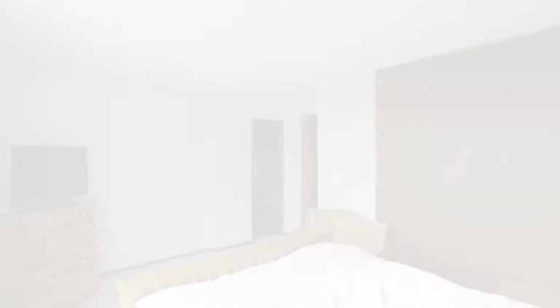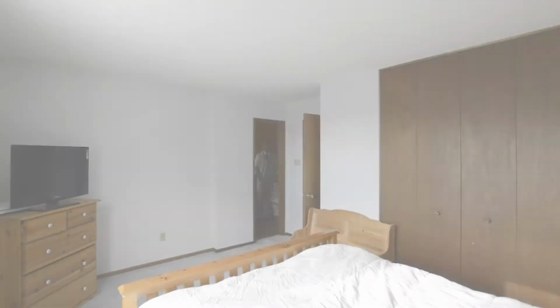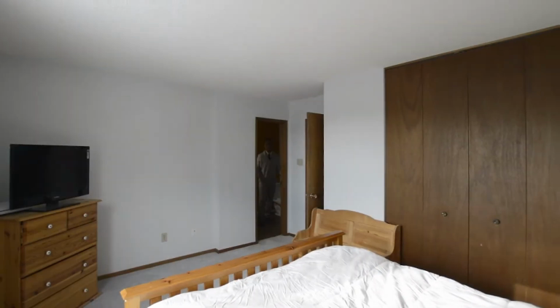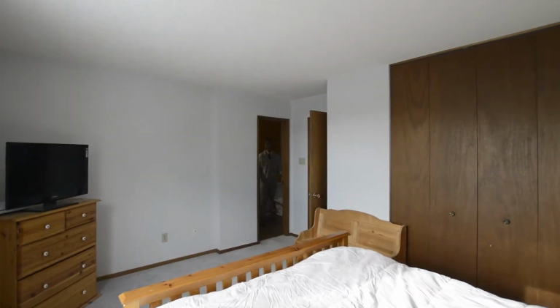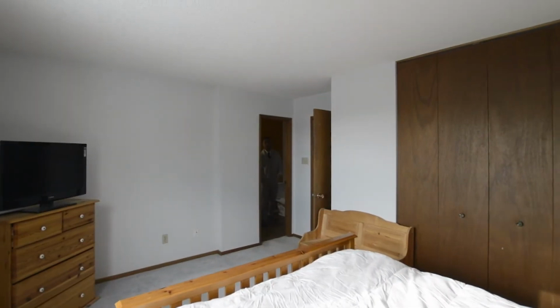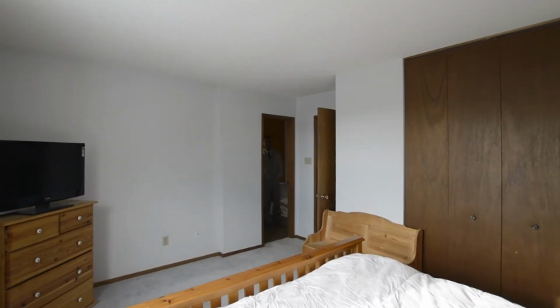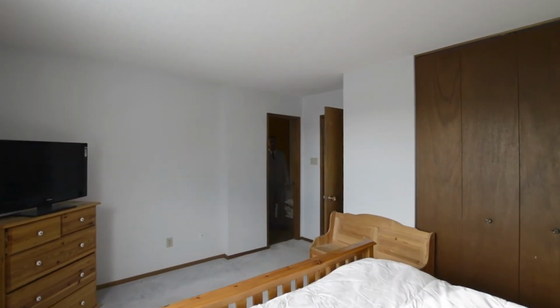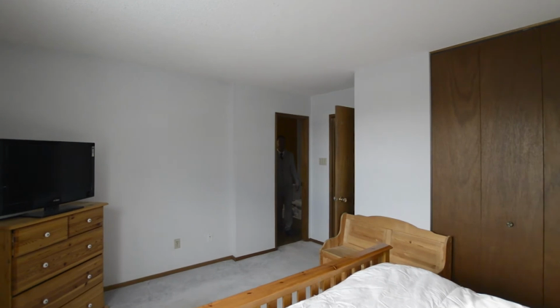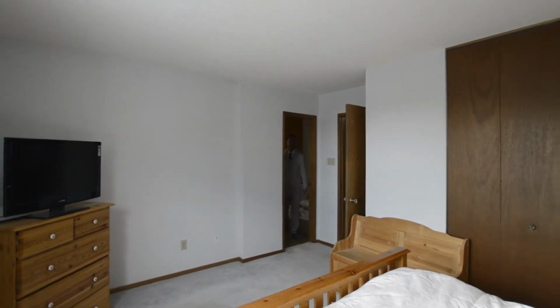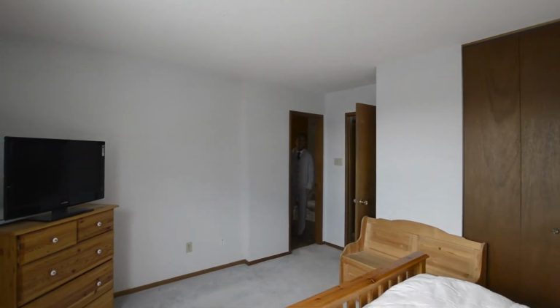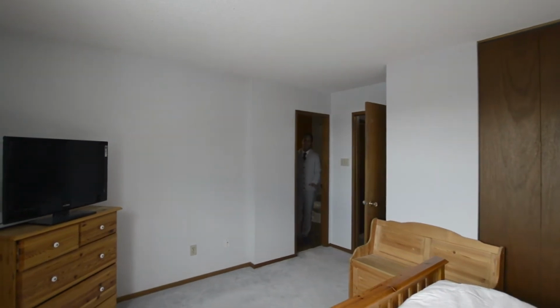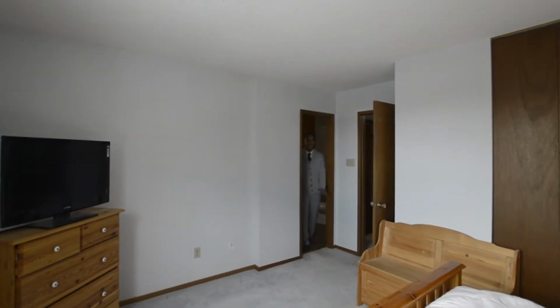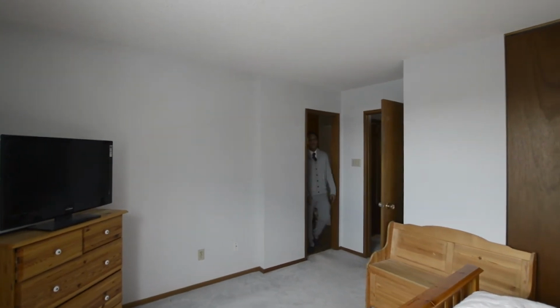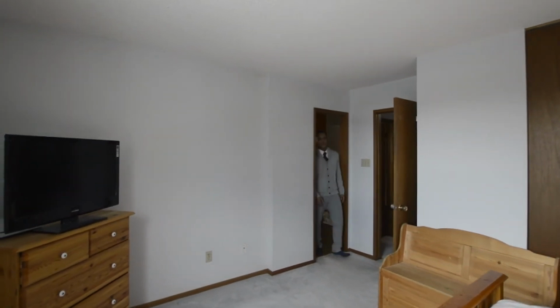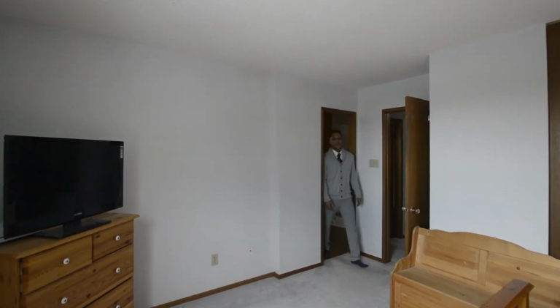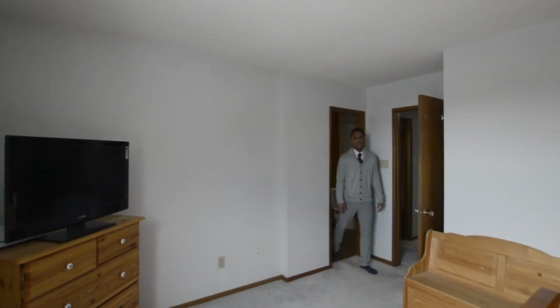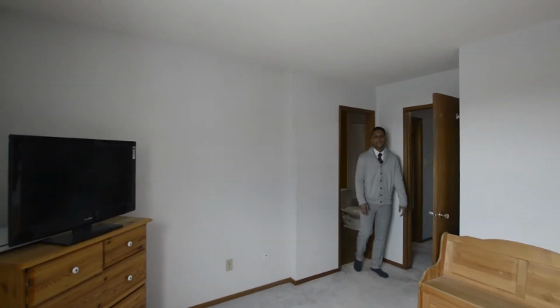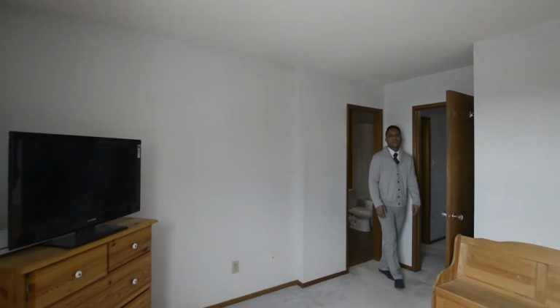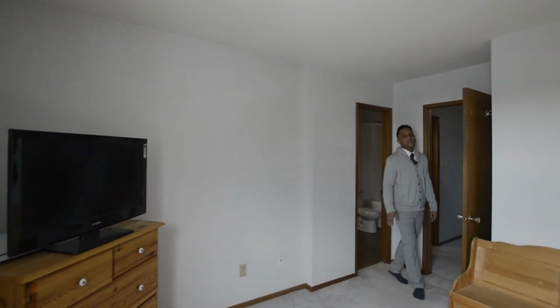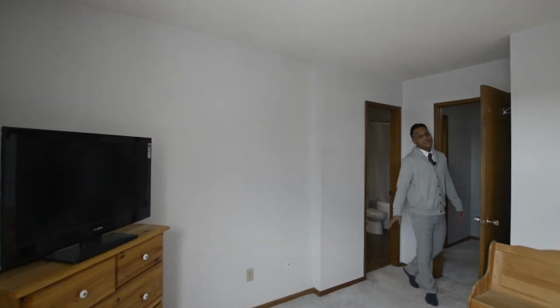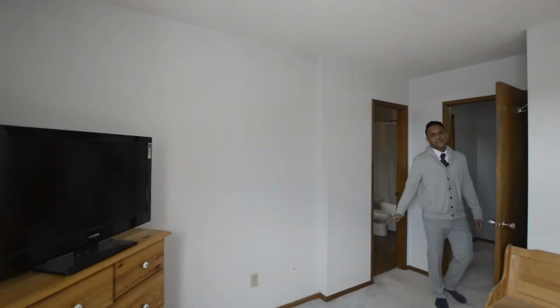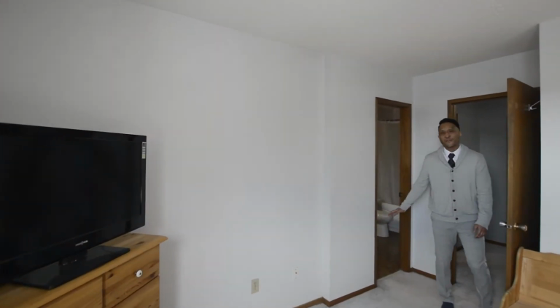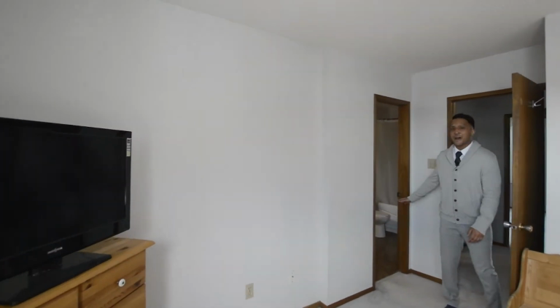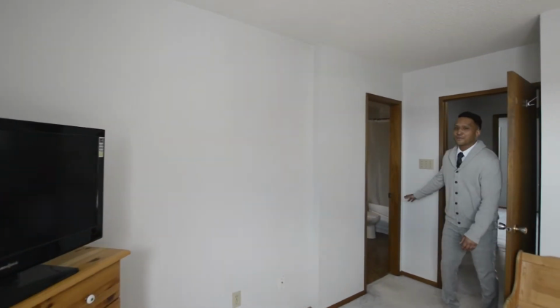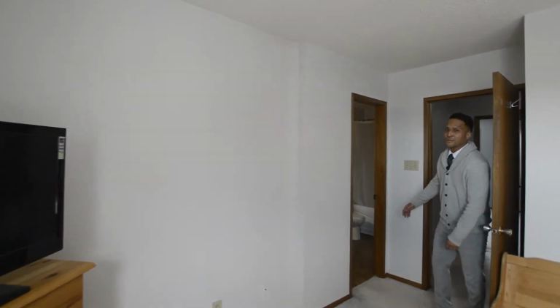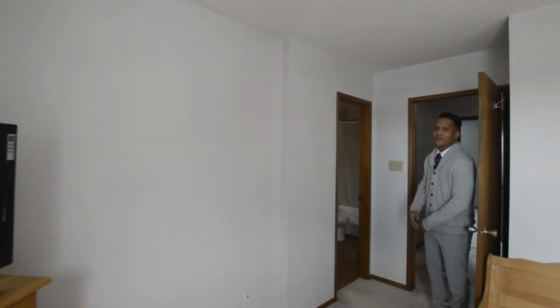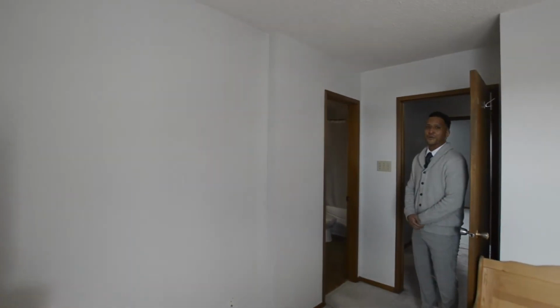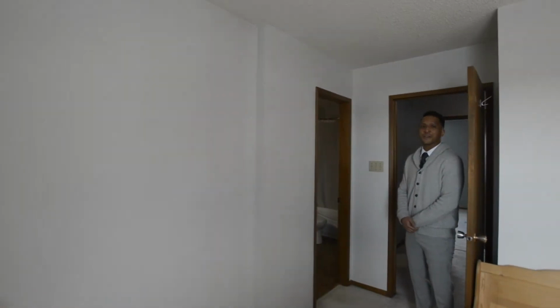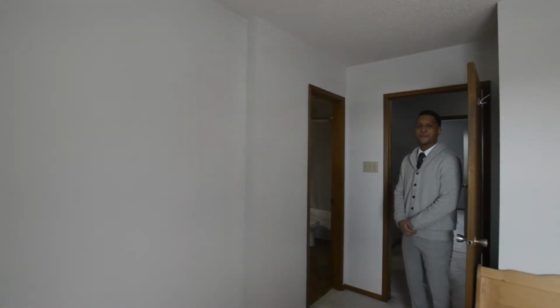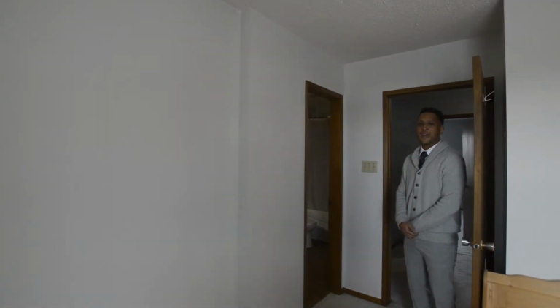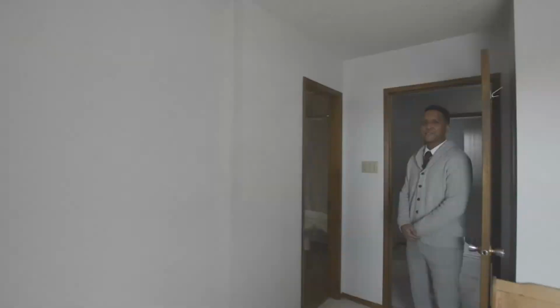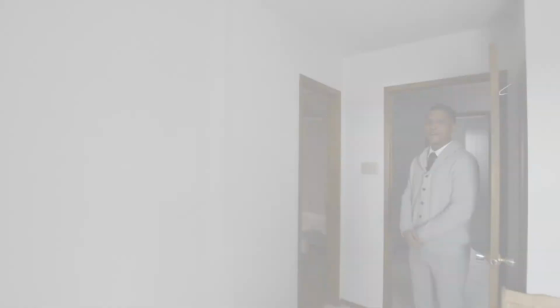Upstairs, we have three bedrooms with newer windows, featuring a full bathroom with a newer tub and surround.